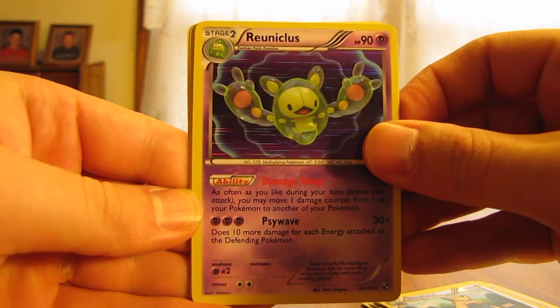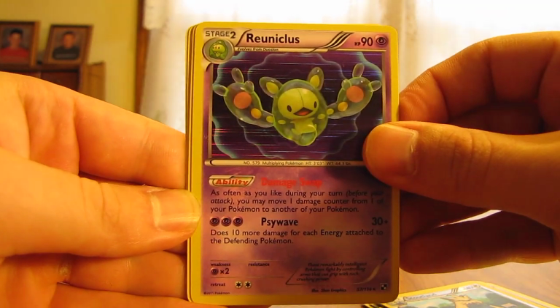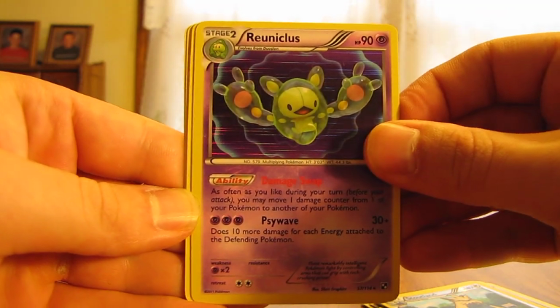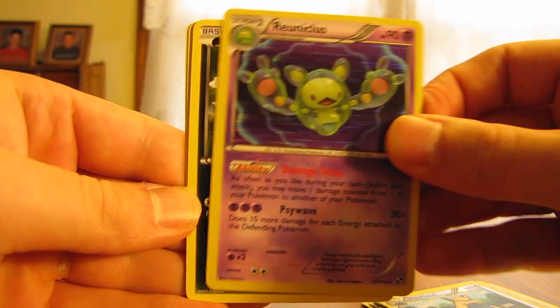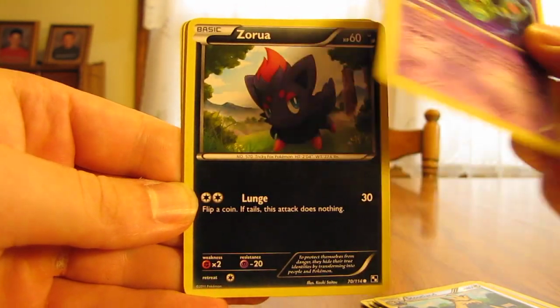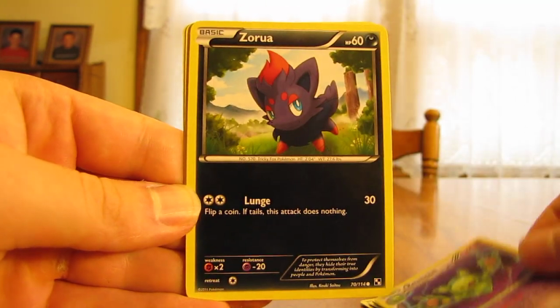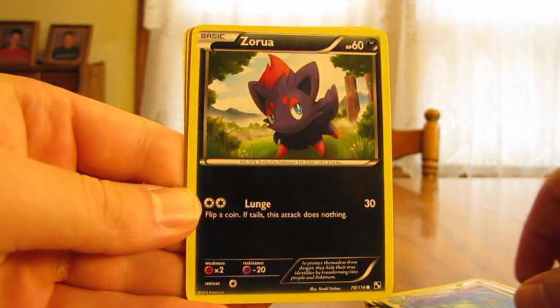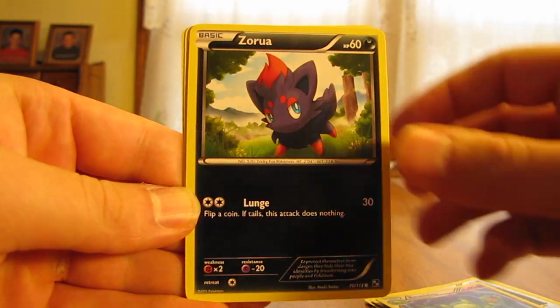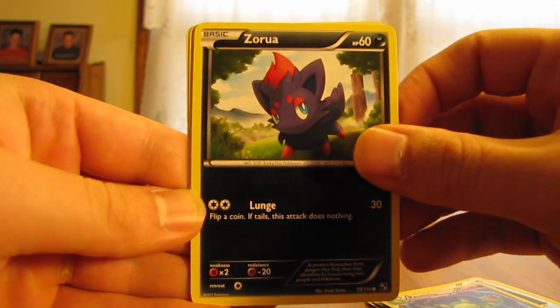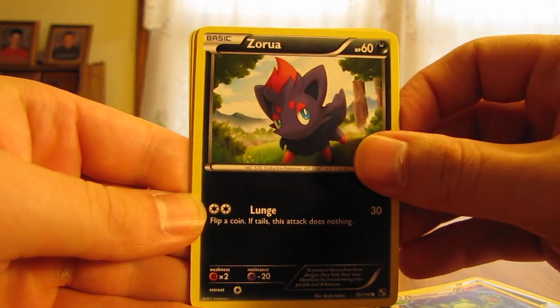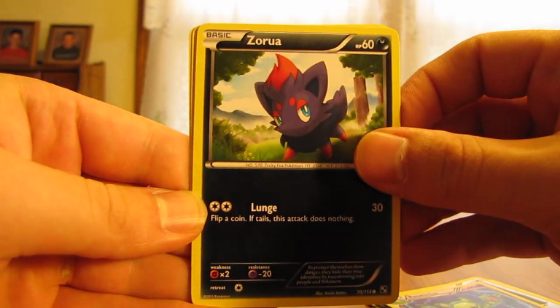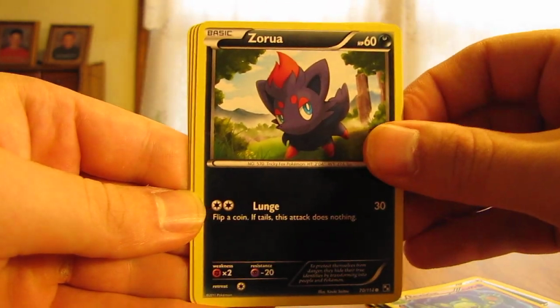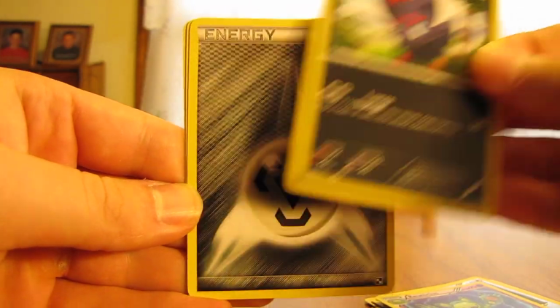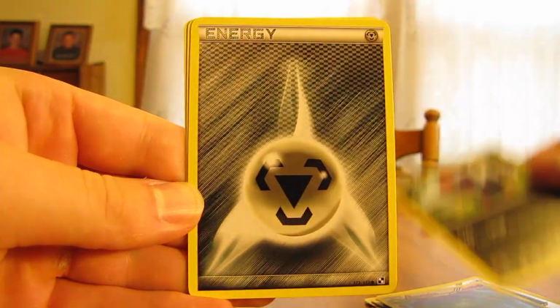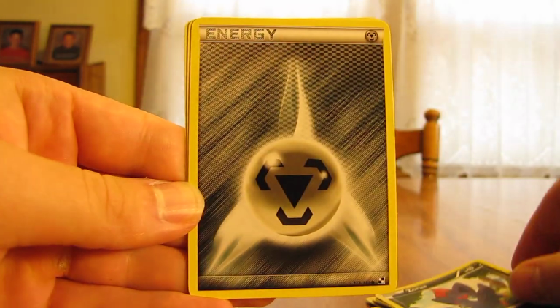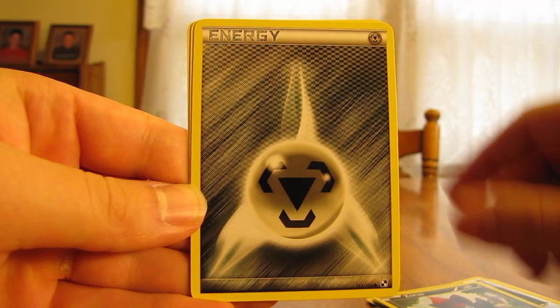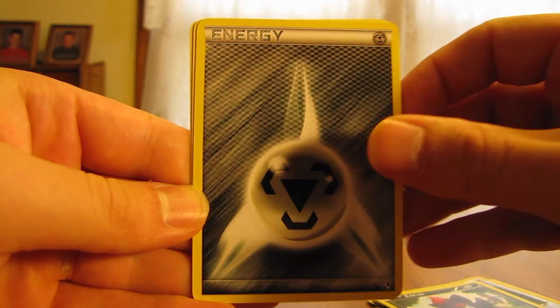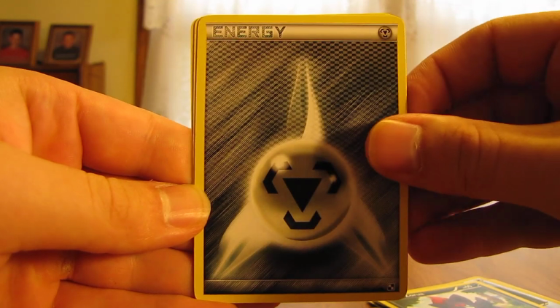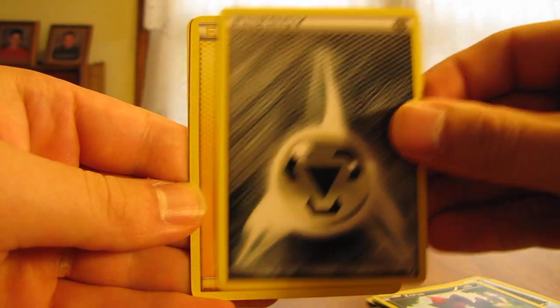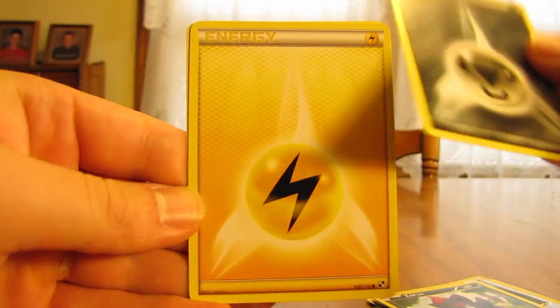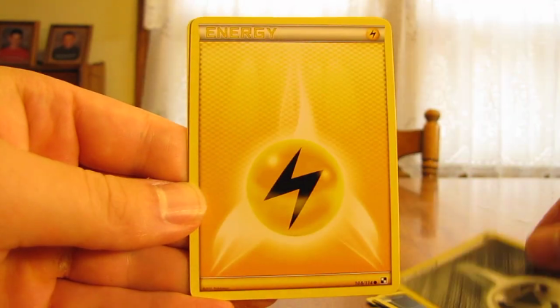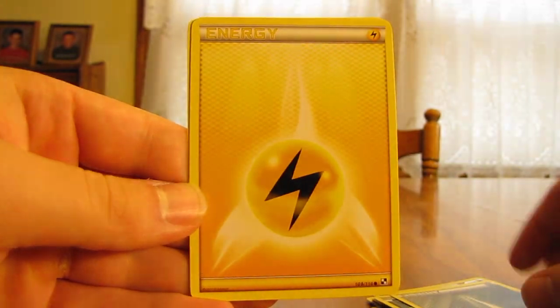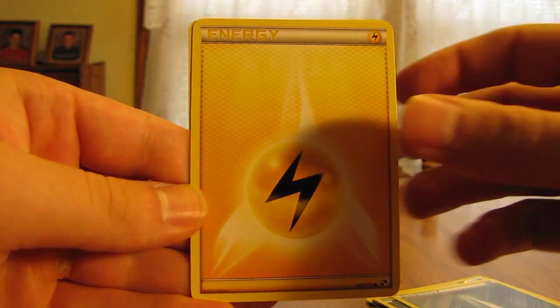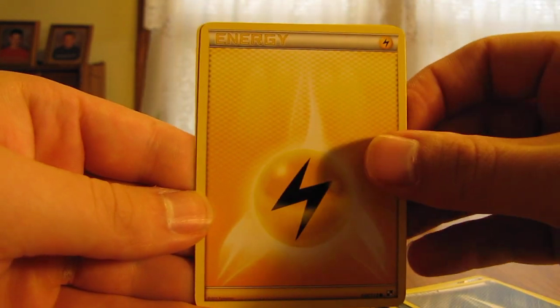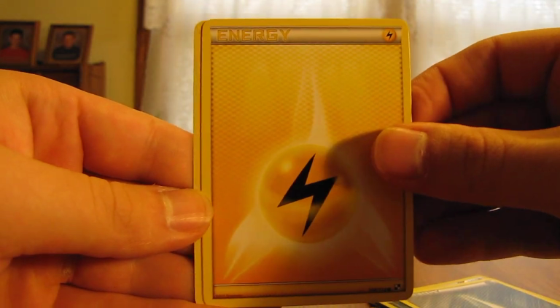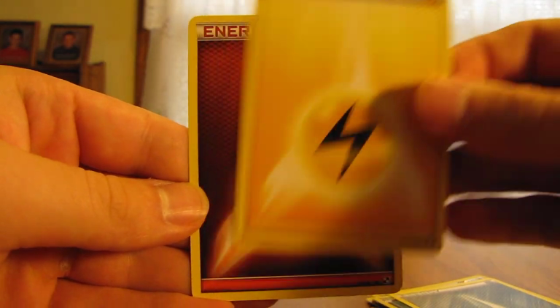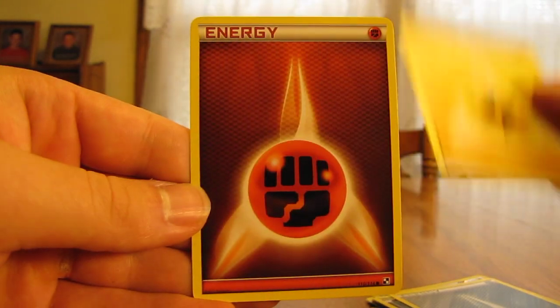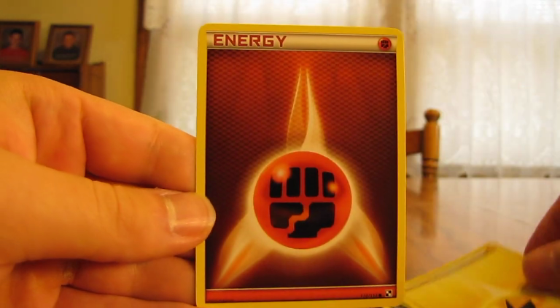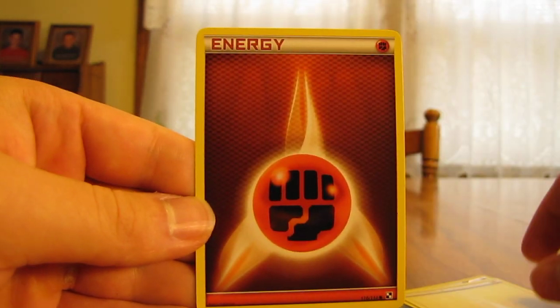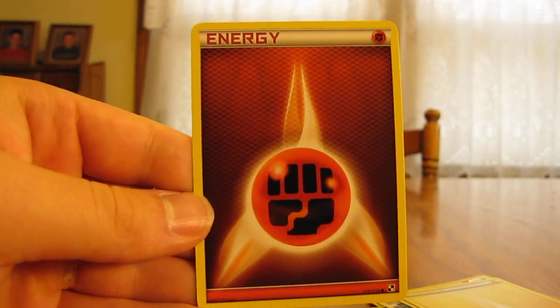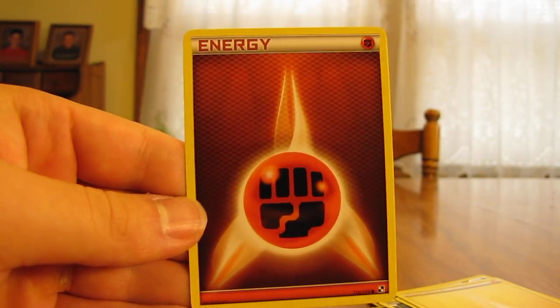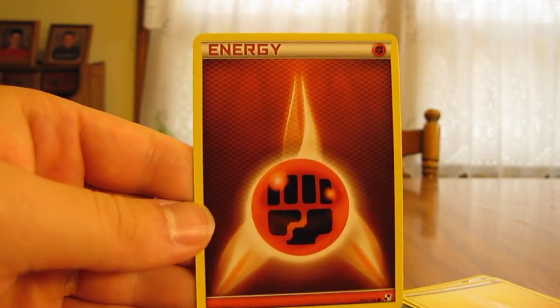Rheonucleus, nice holographic card. Zorowa, Metal Energy, Electric Energy, and Fighting Energy.